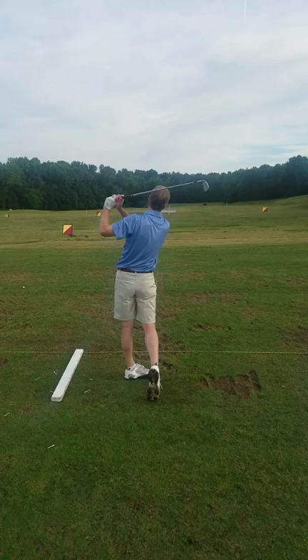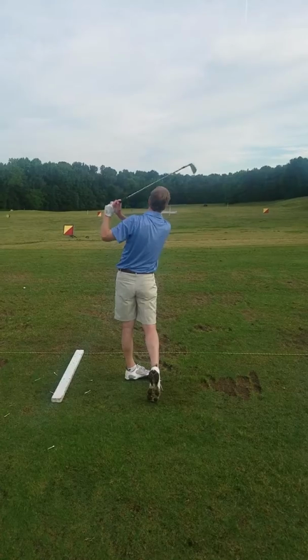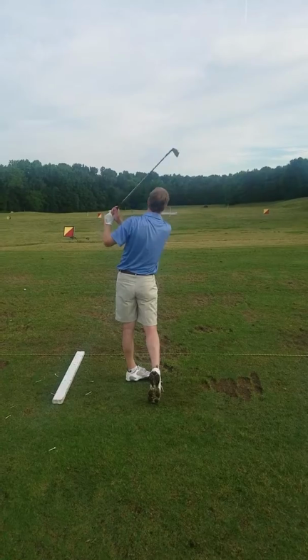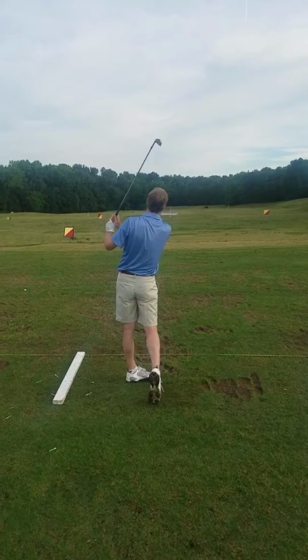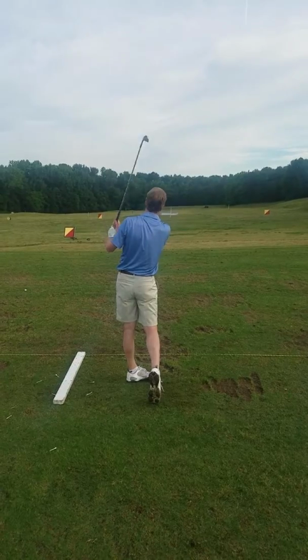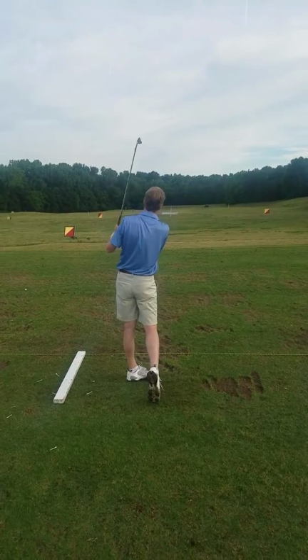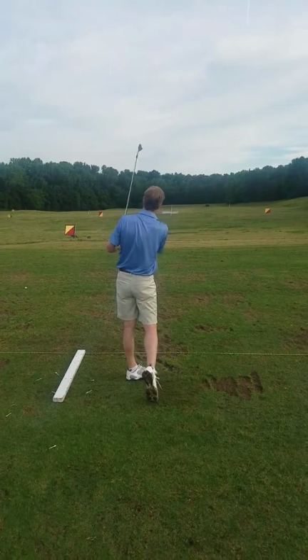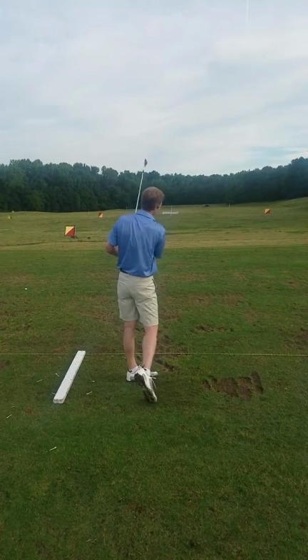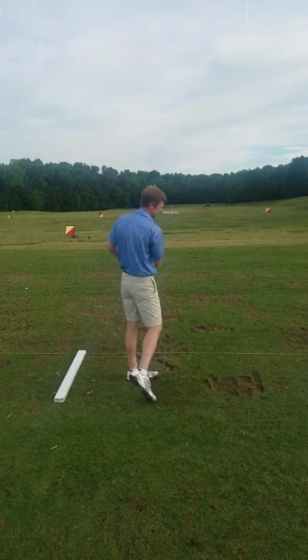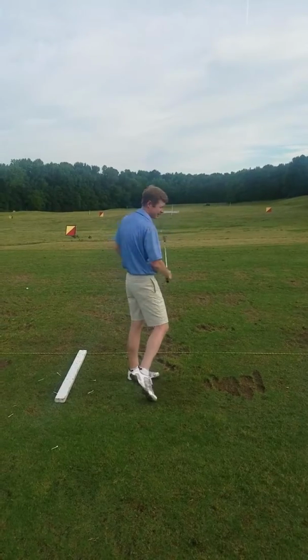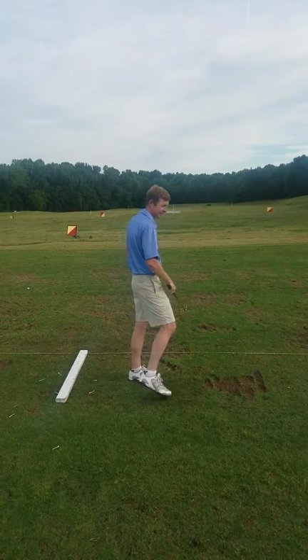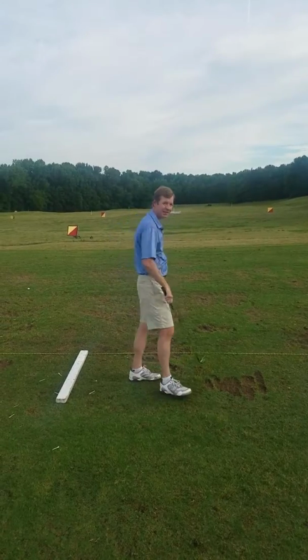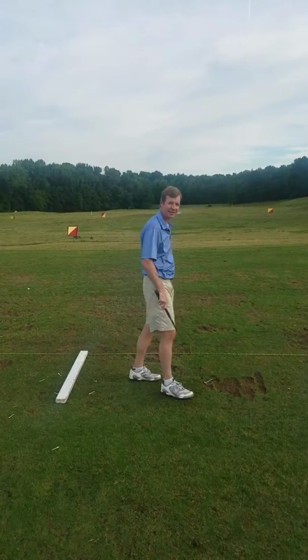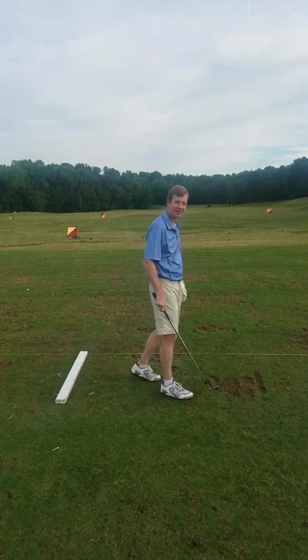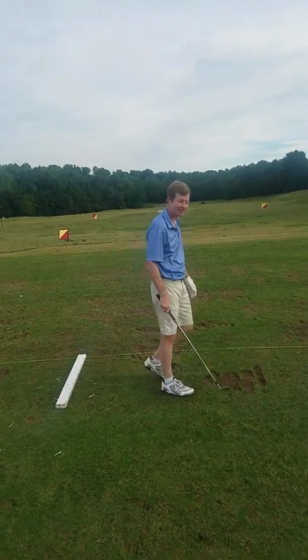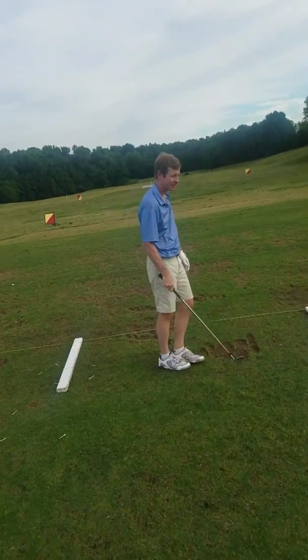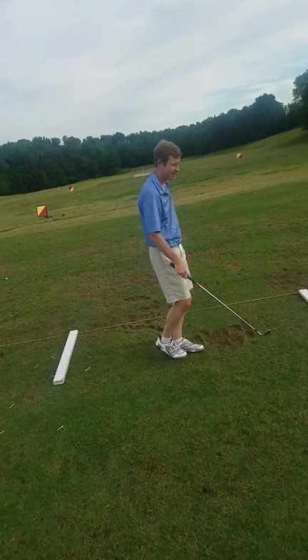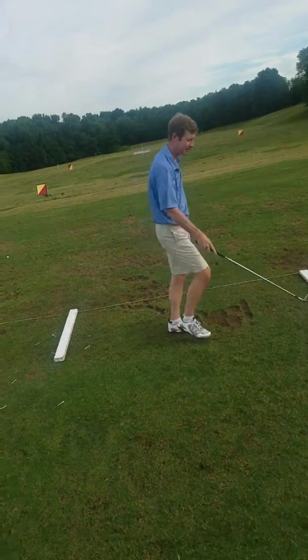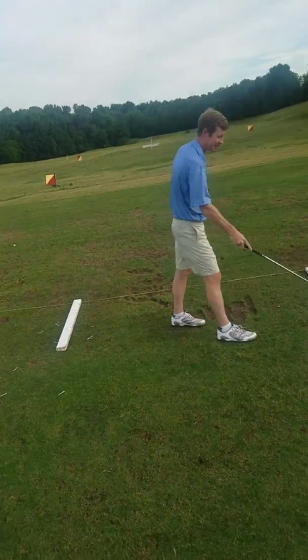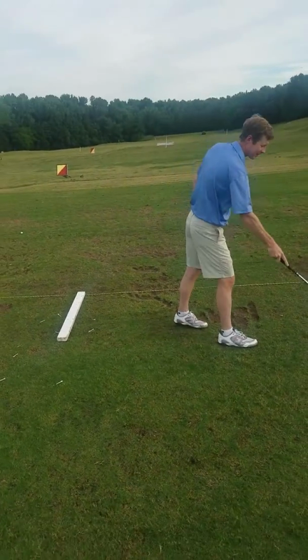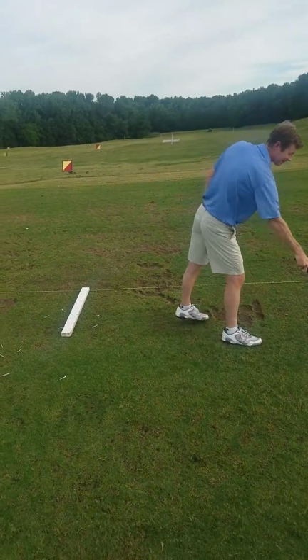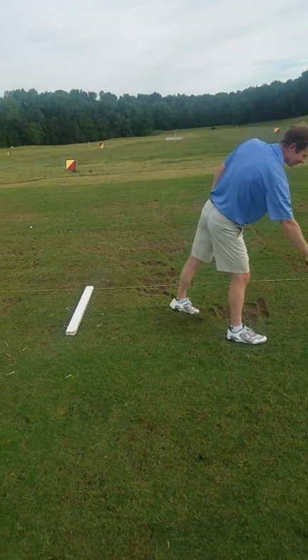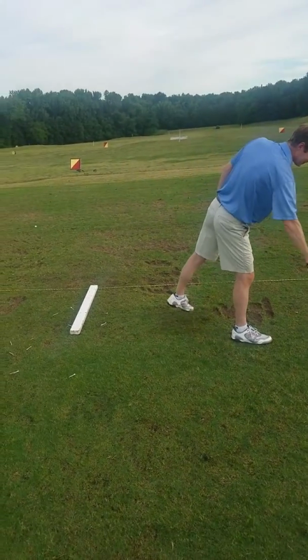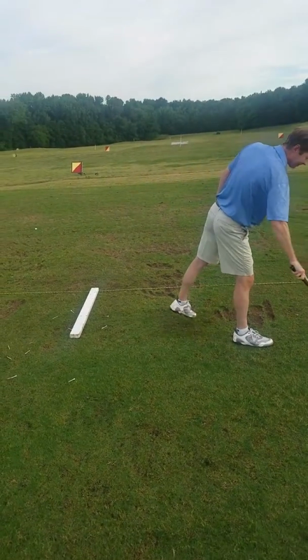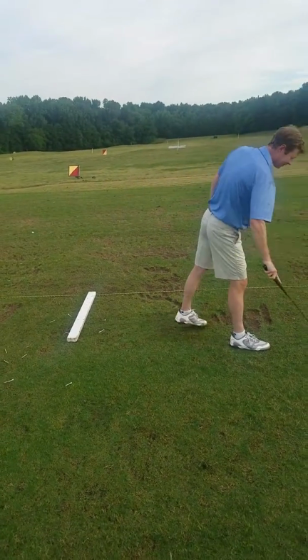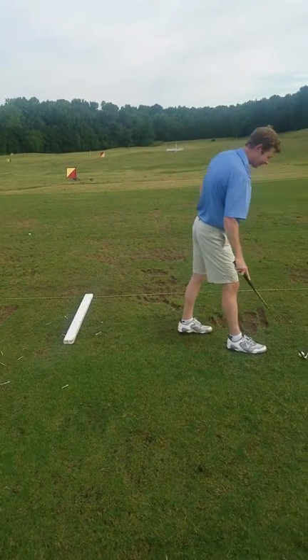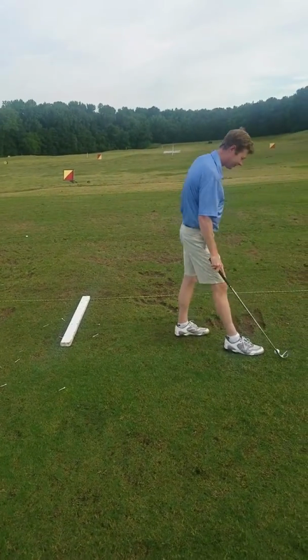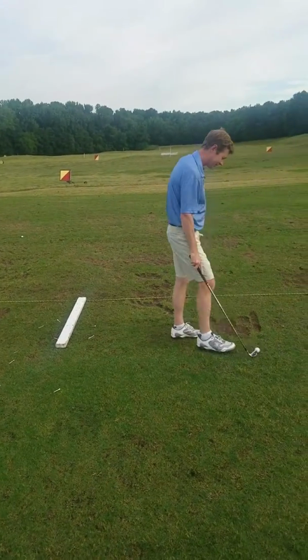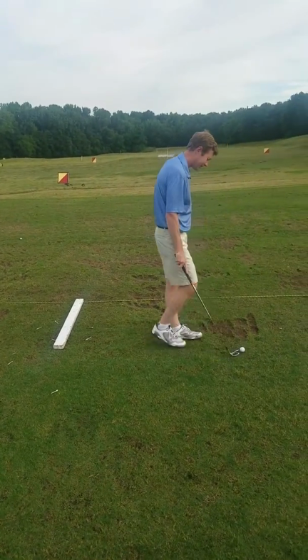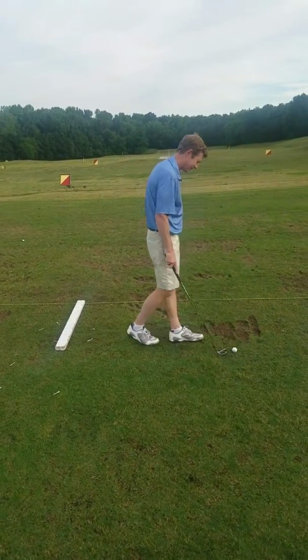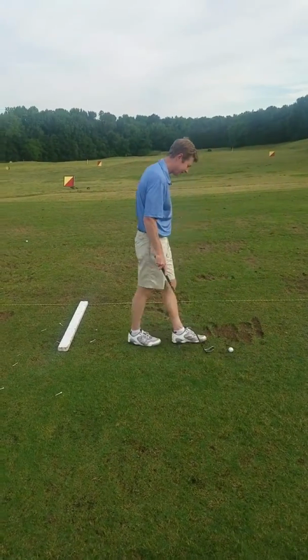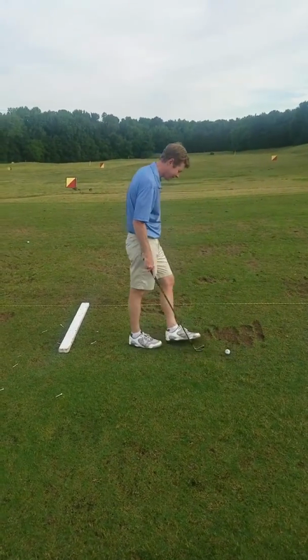You stood up out of it on the backswing, but you did get the turn component right coming through — hence the straight shot.